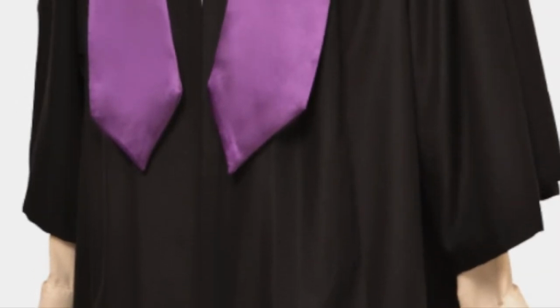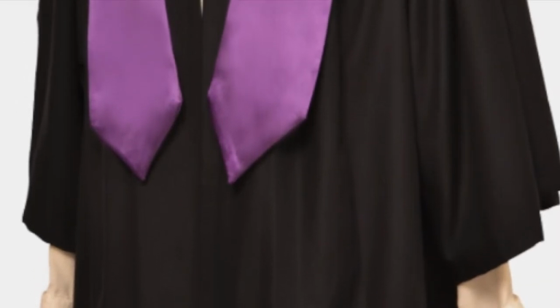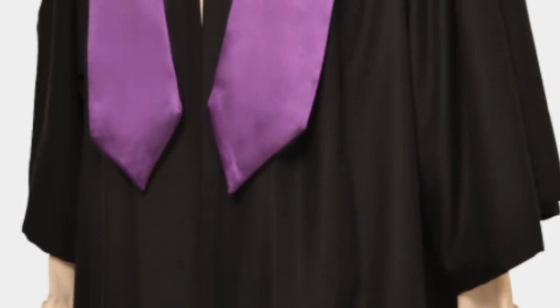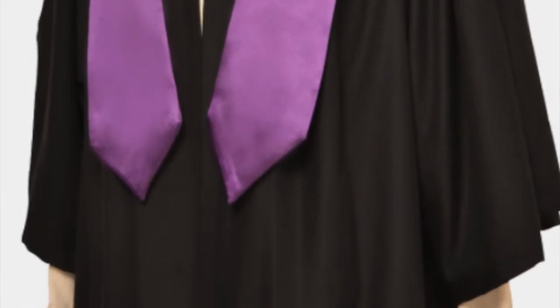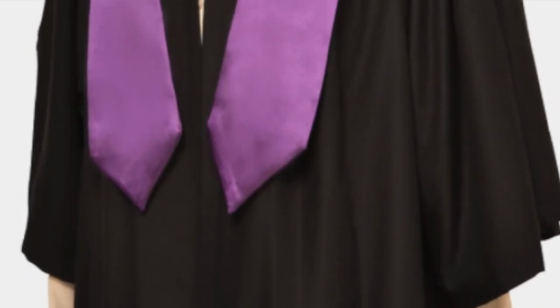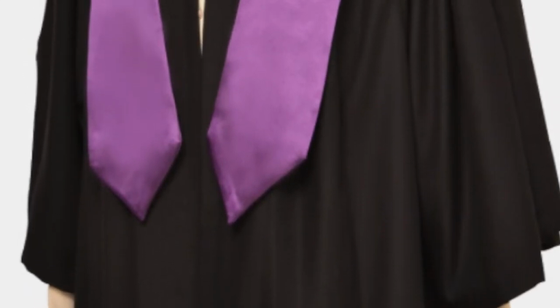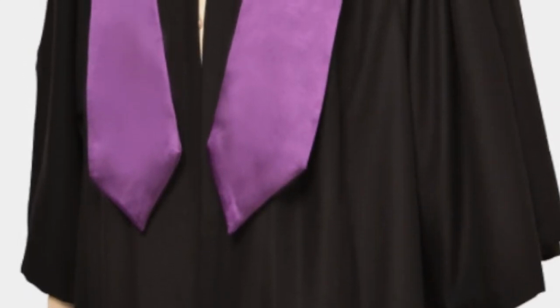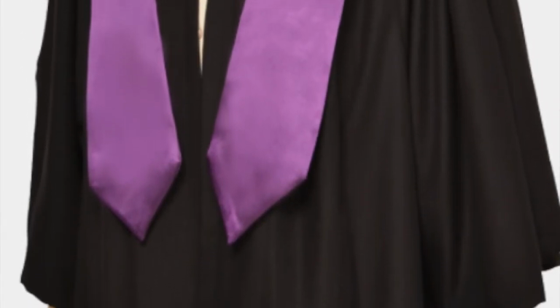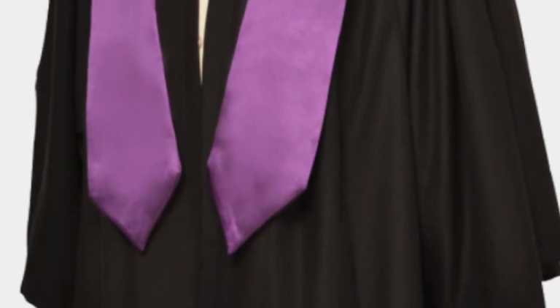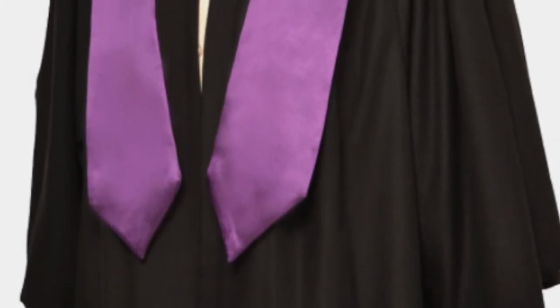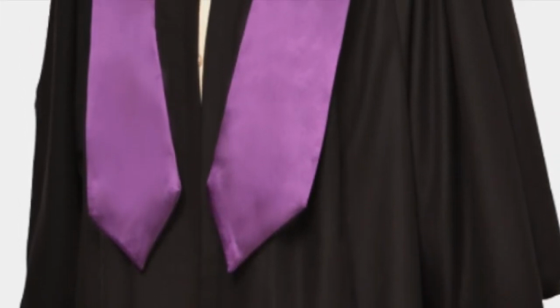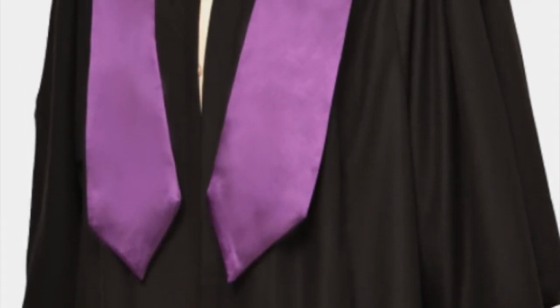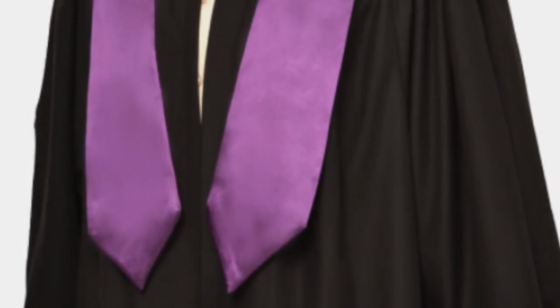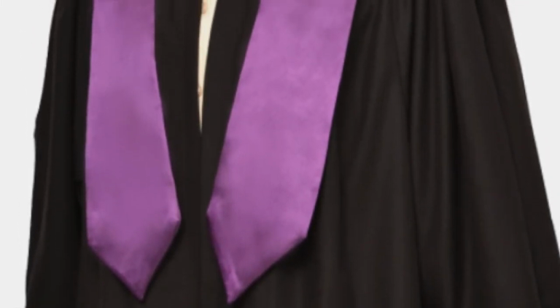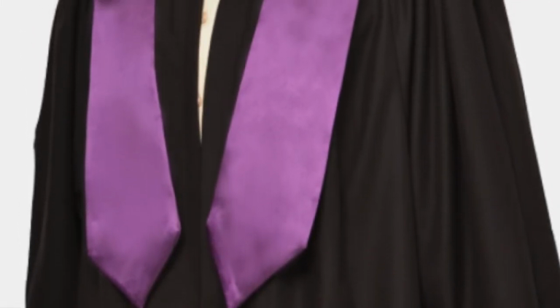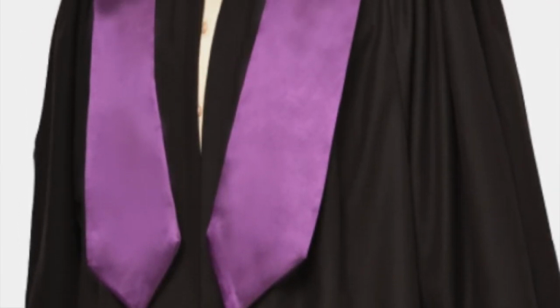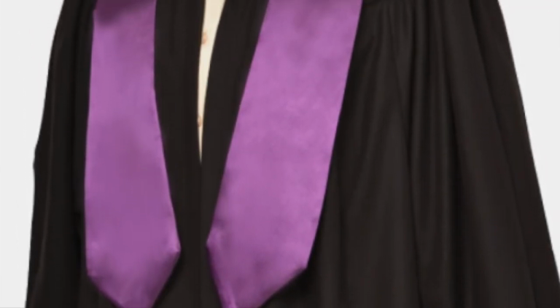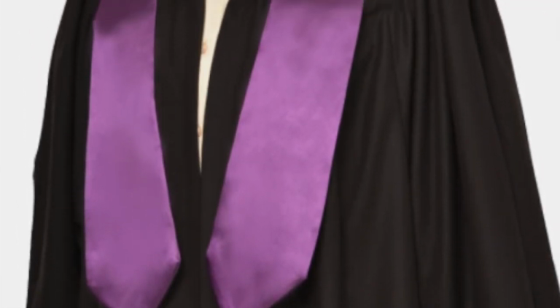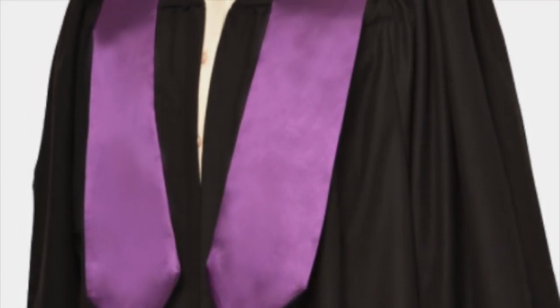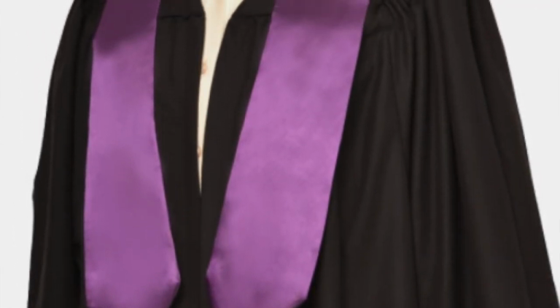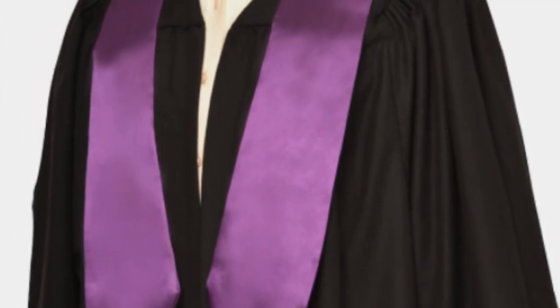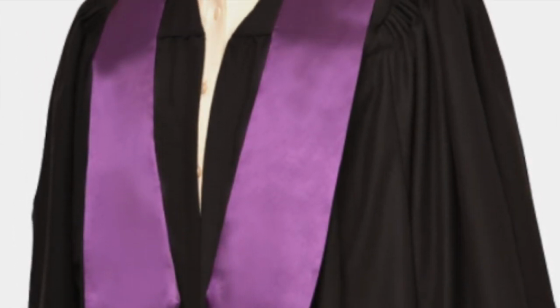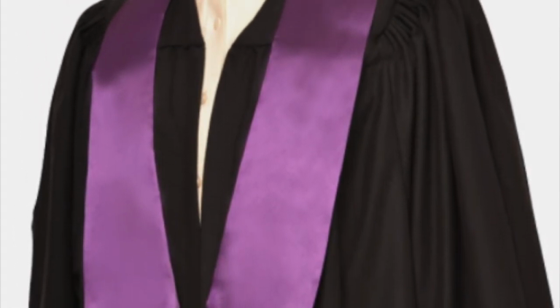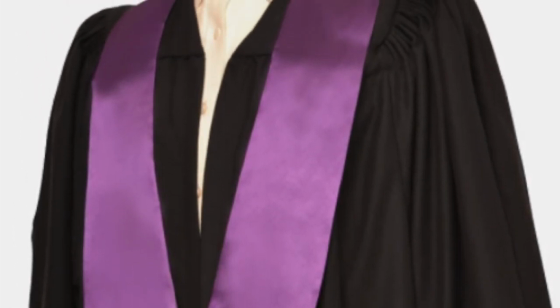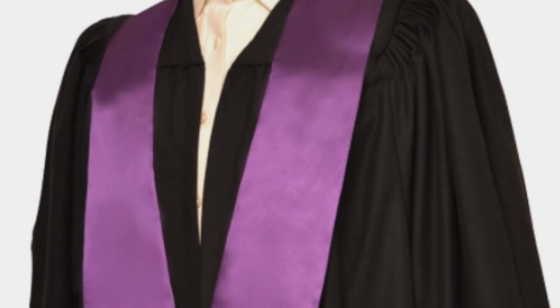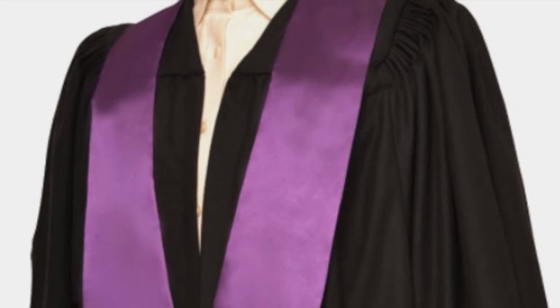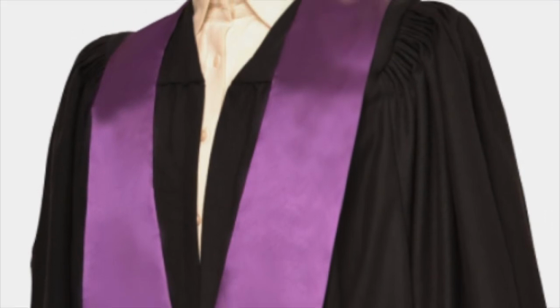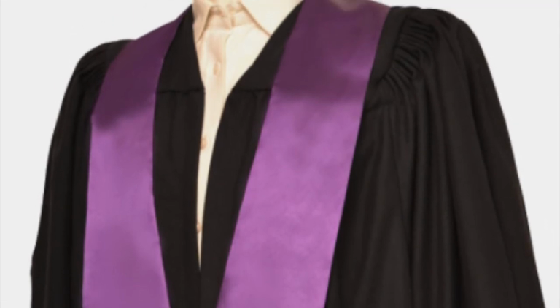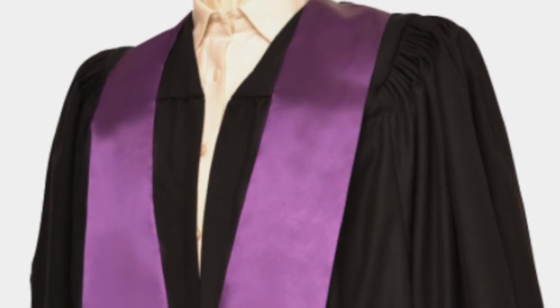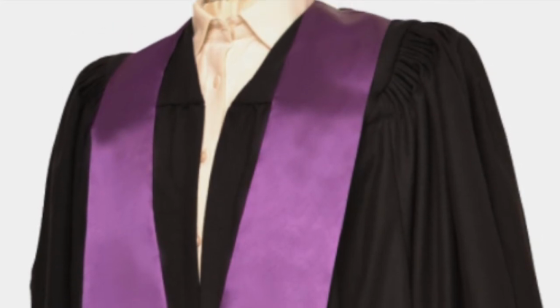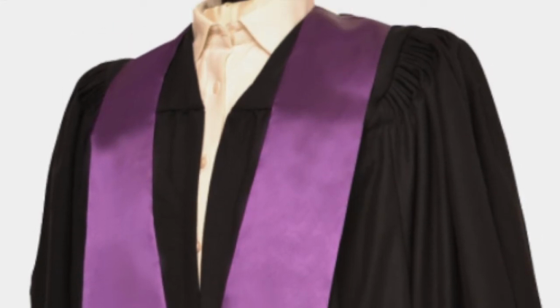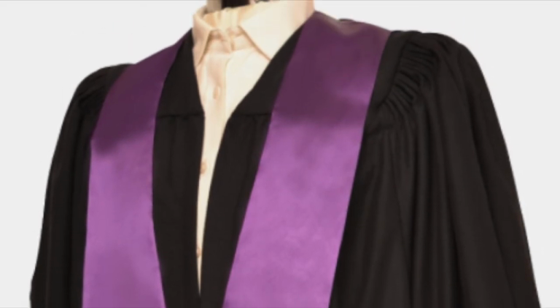These gowns can be made in any colour and can be supplied with colour-matched mortarboard caps.